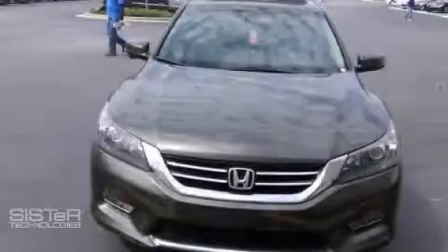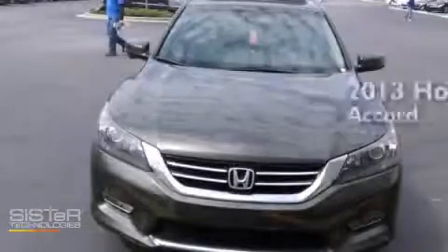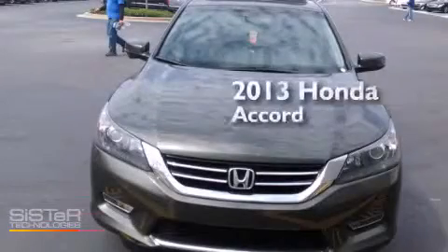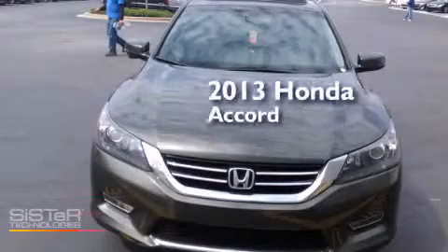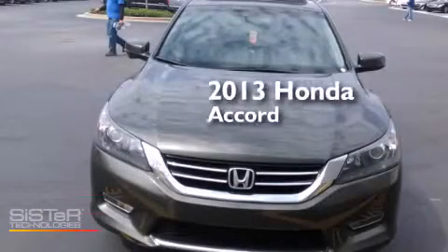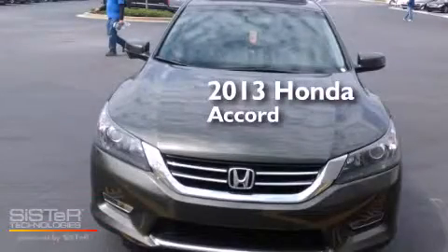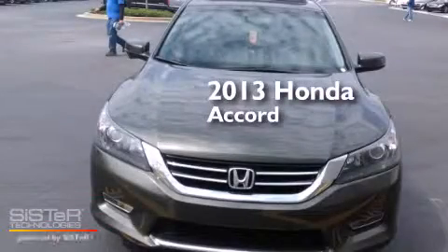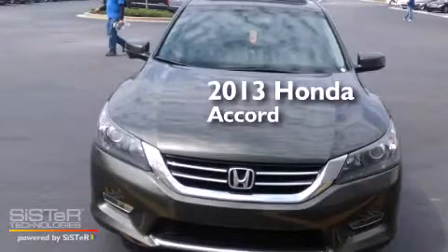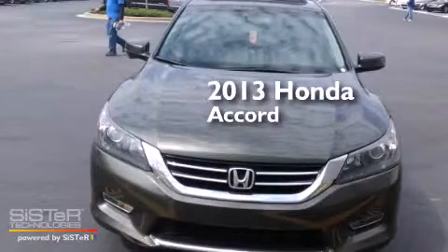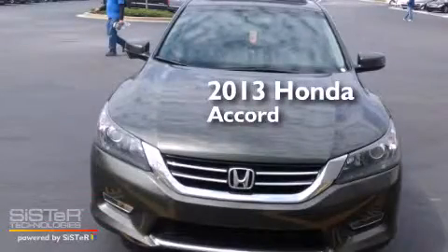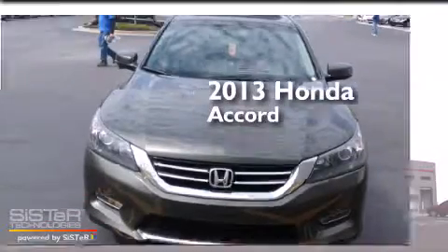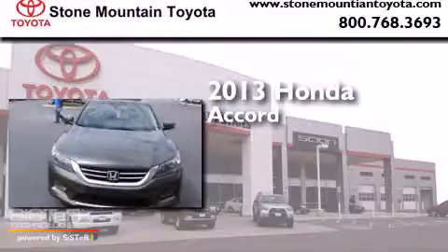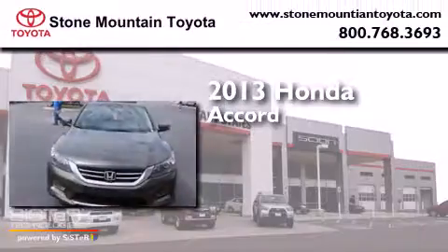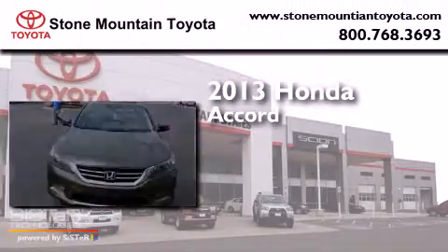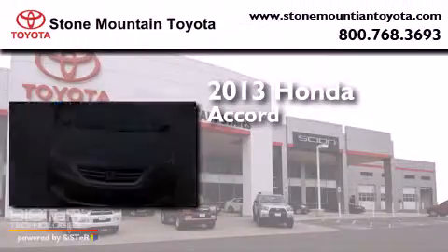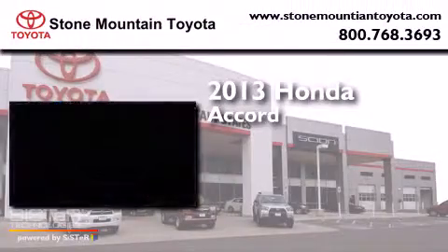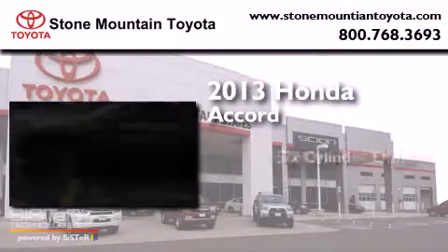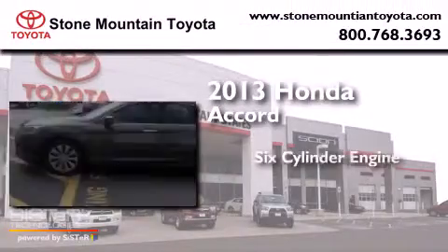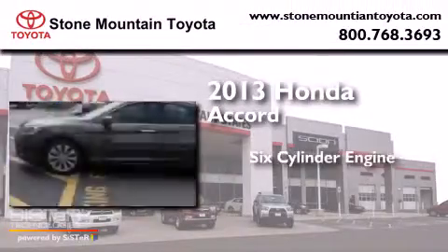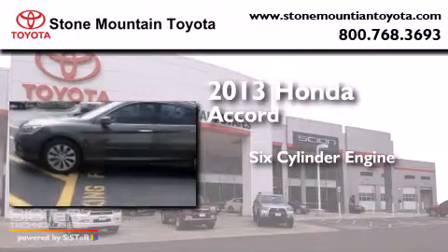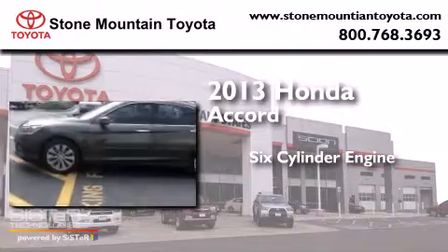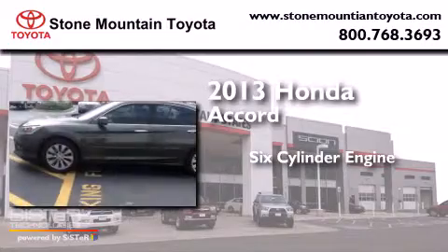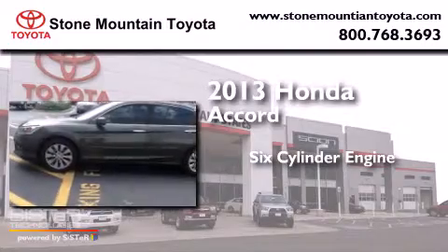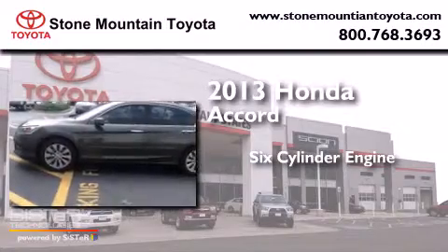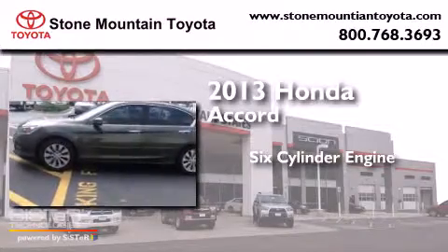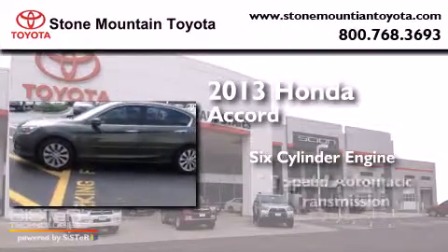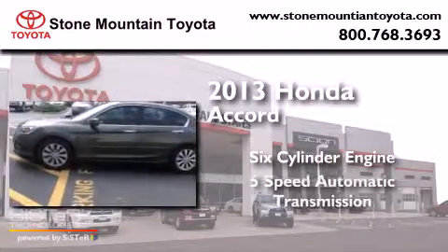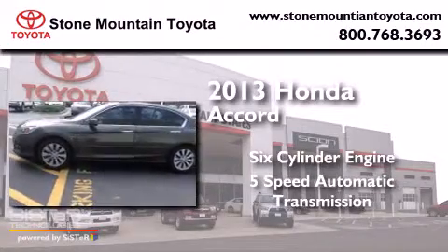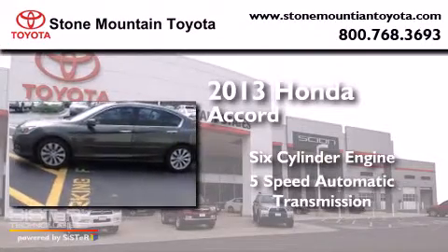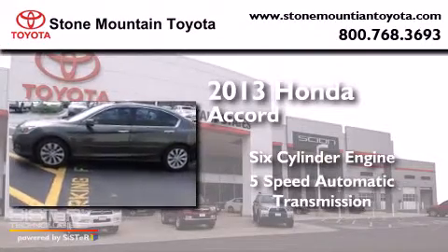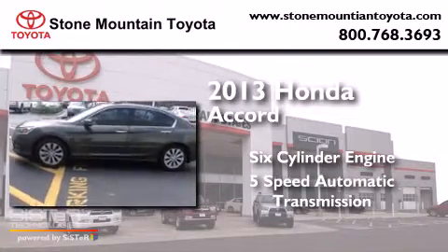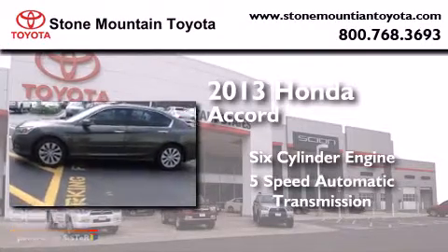This is a 2013 Honda Accord. It features a six-cylinder engine and a five-speed automatic transmission.